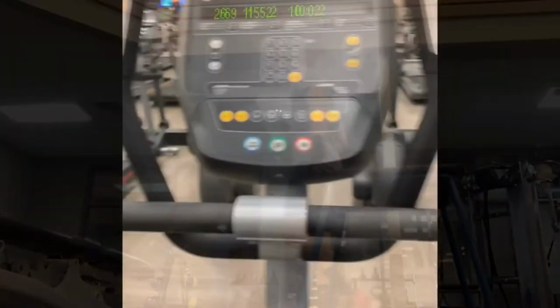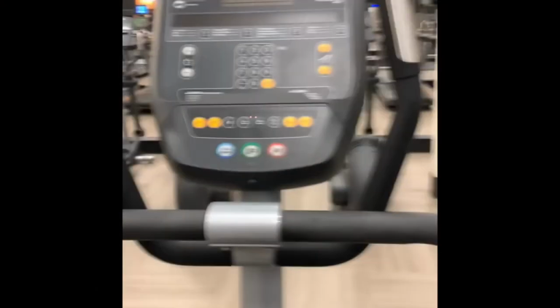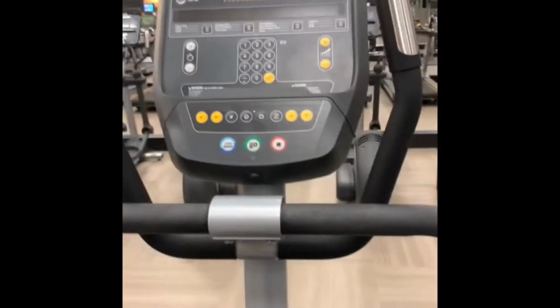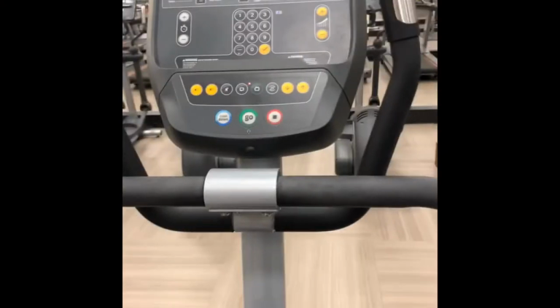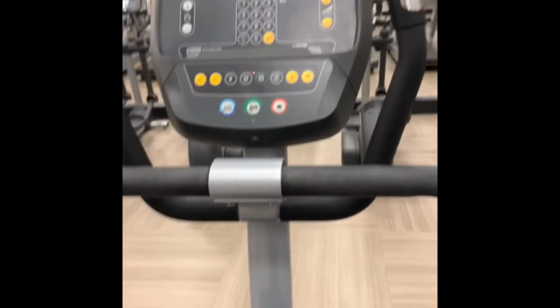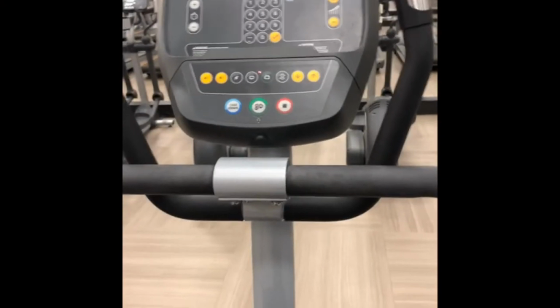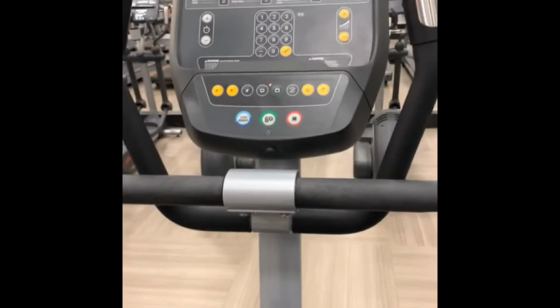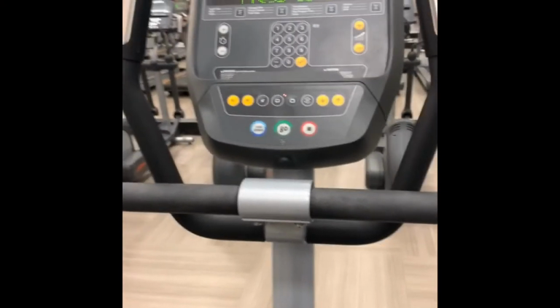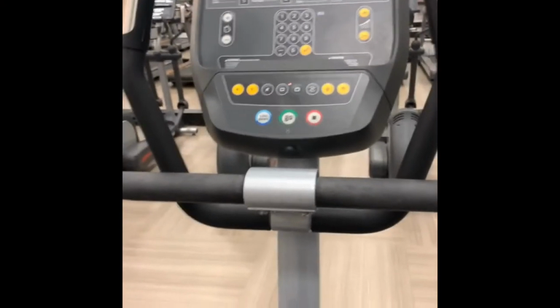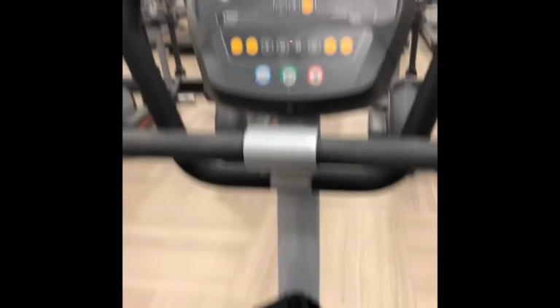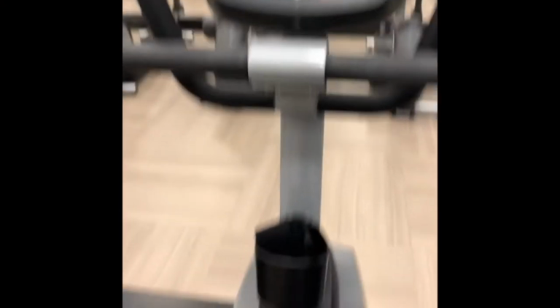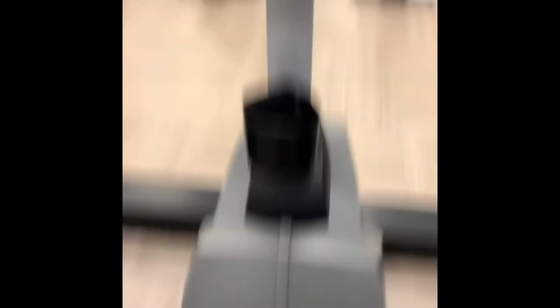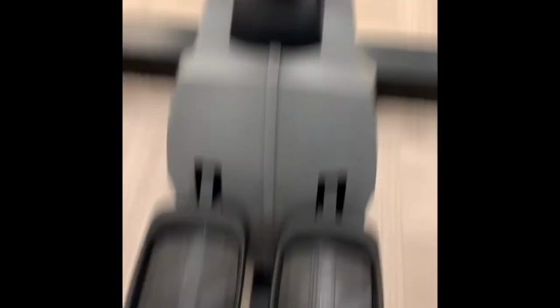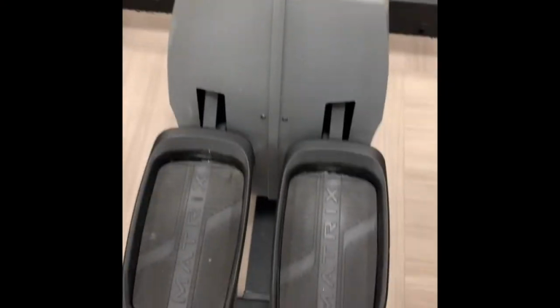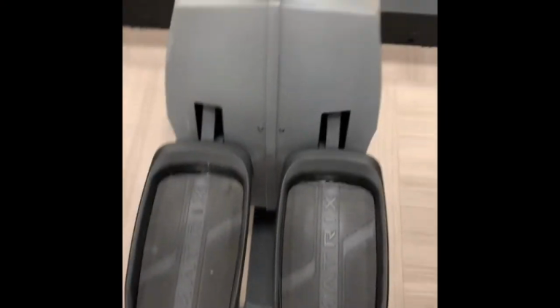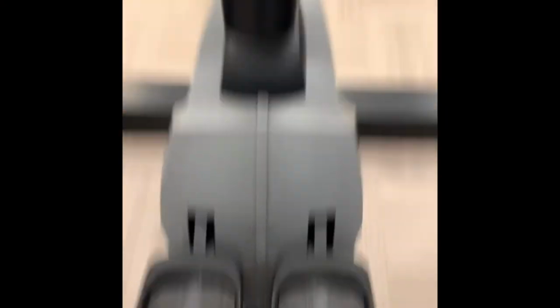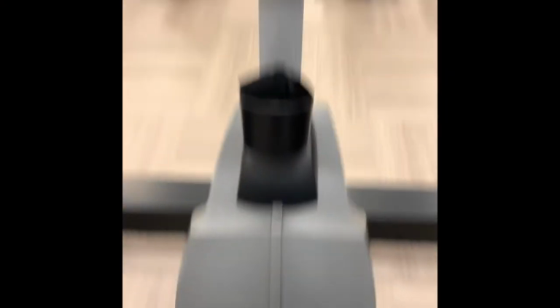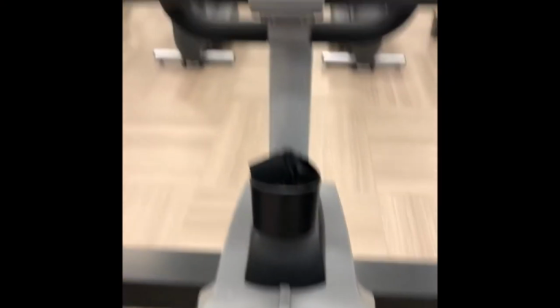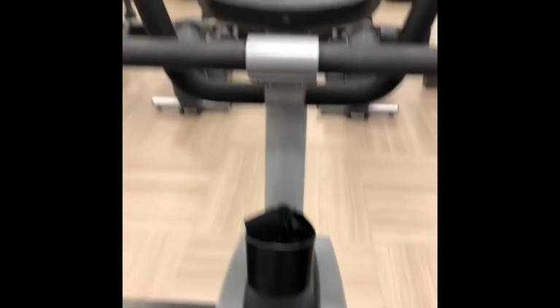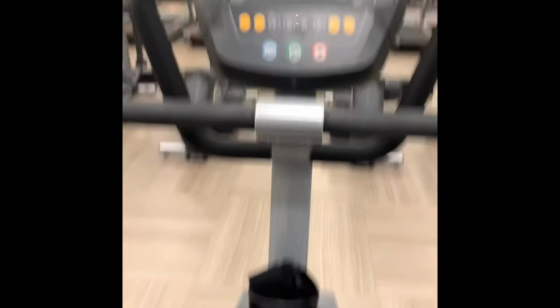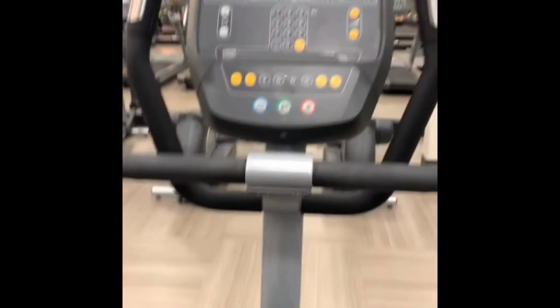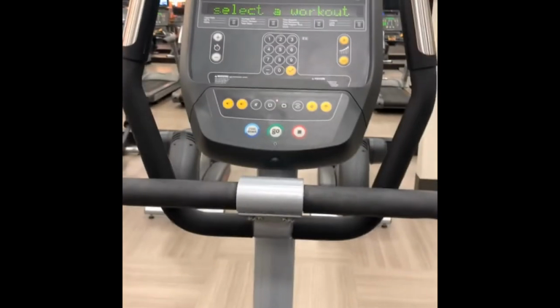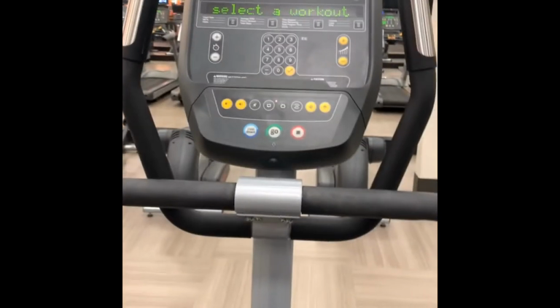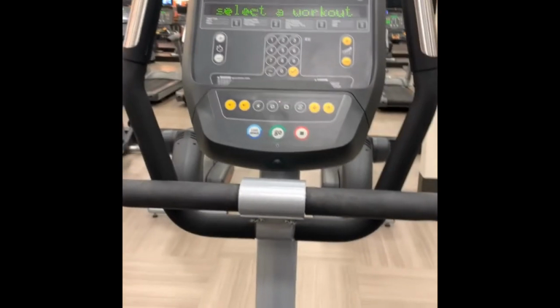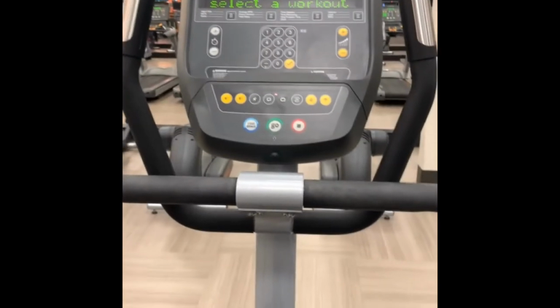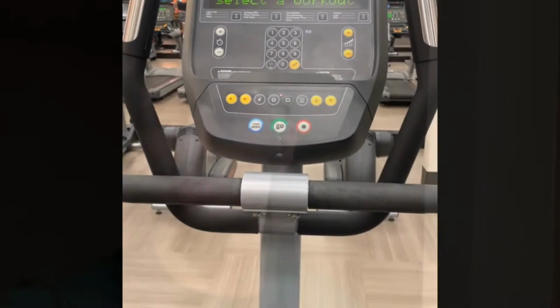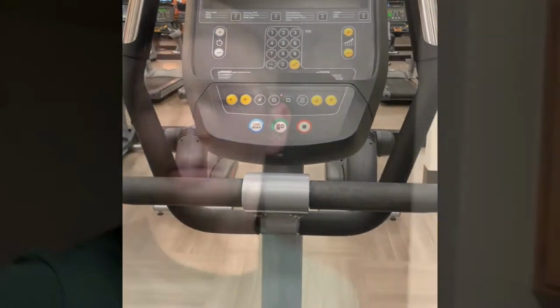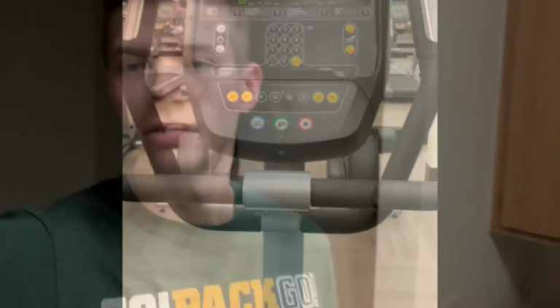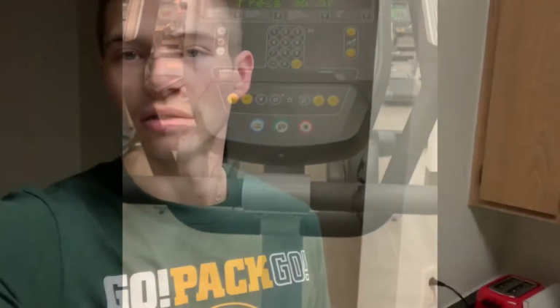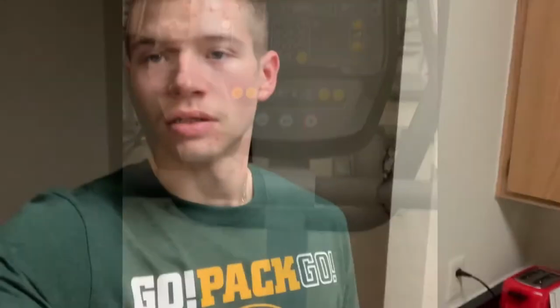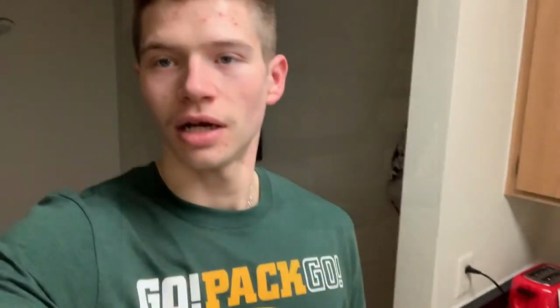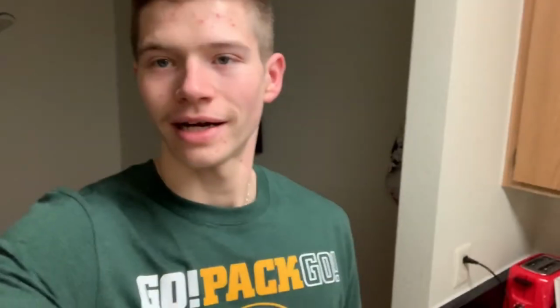And this is just one of my favorite cardio machines I wanted to show you guys.